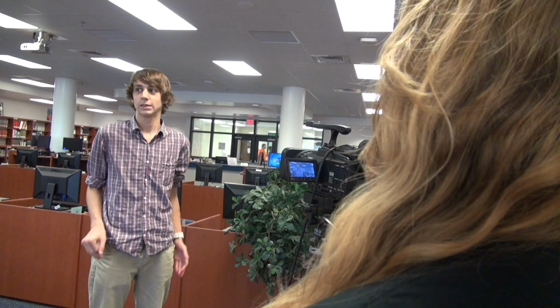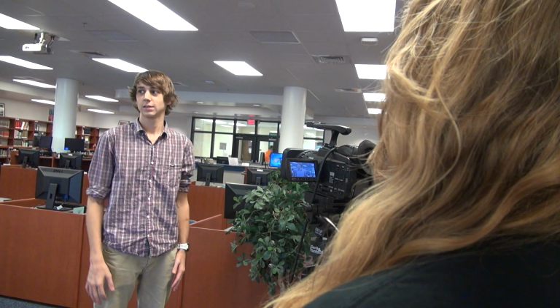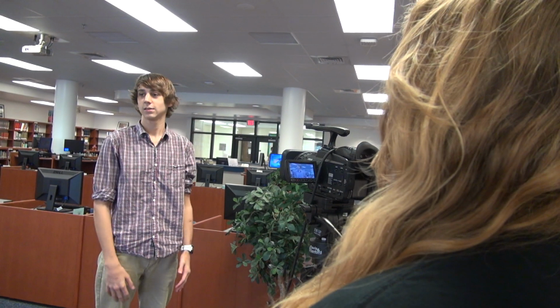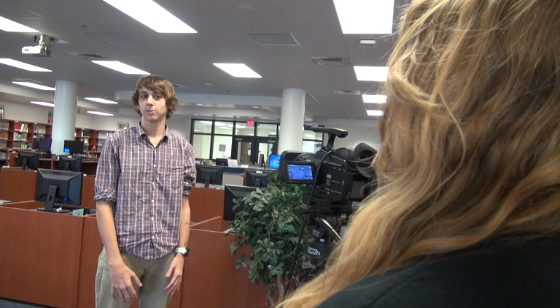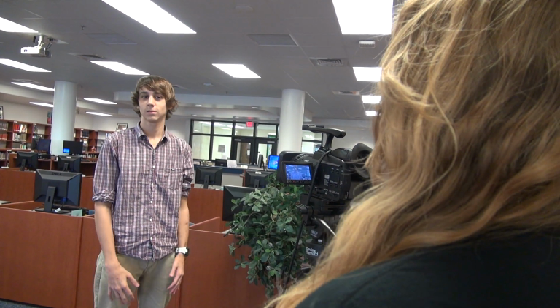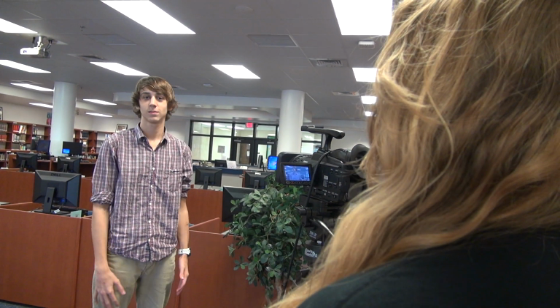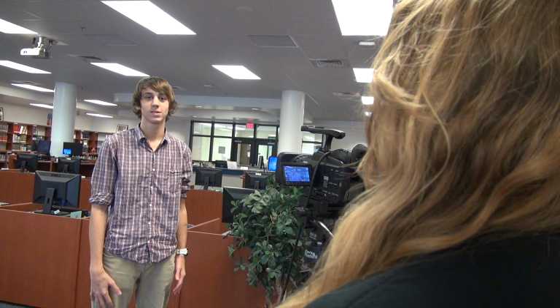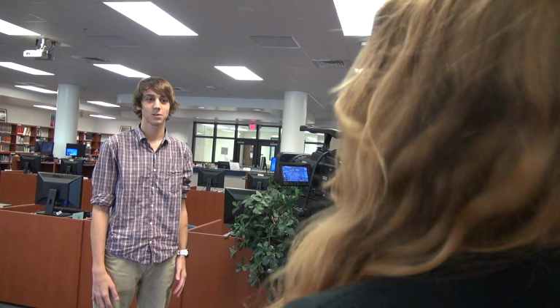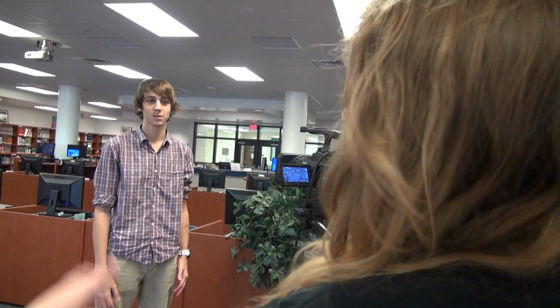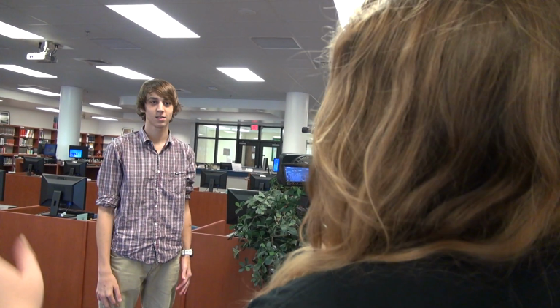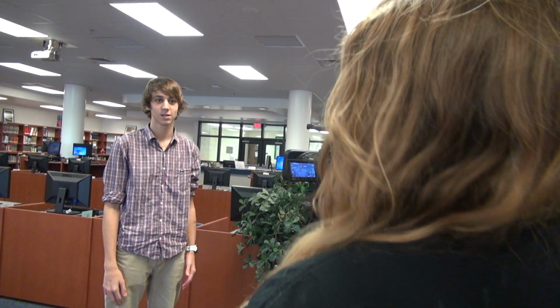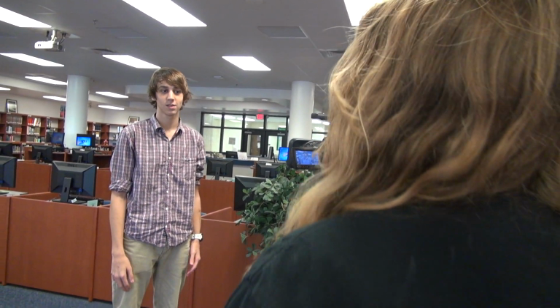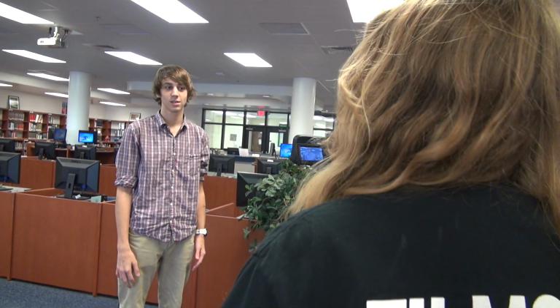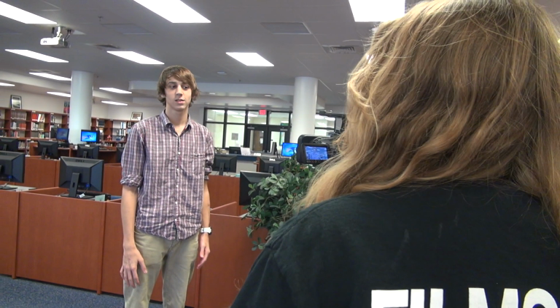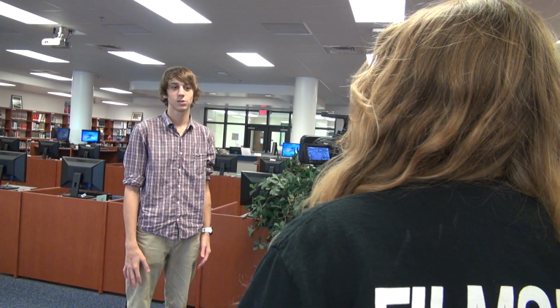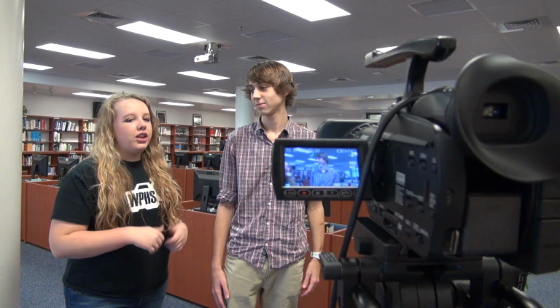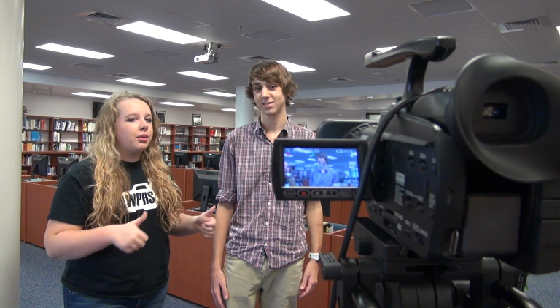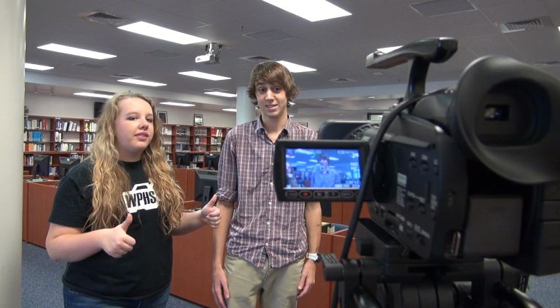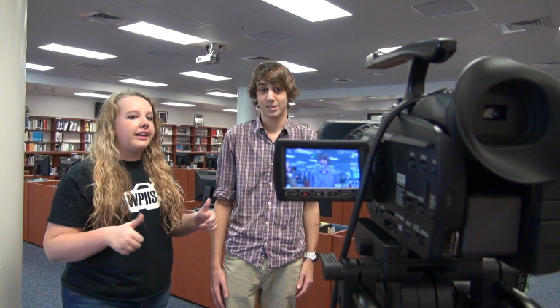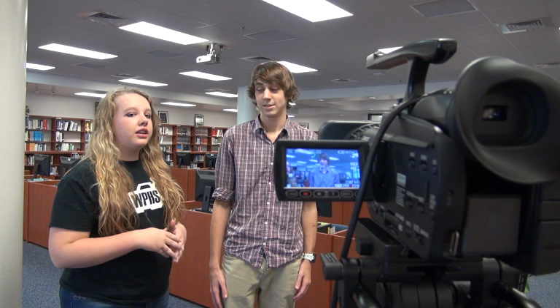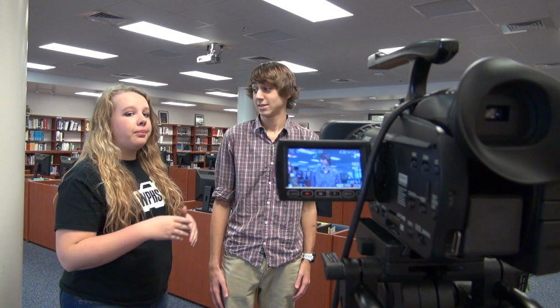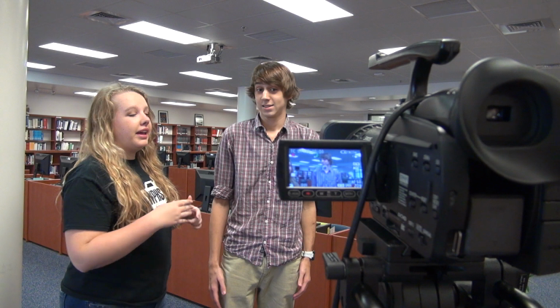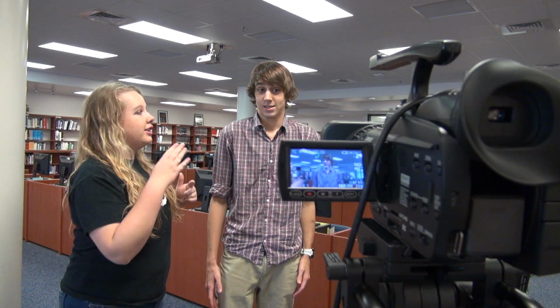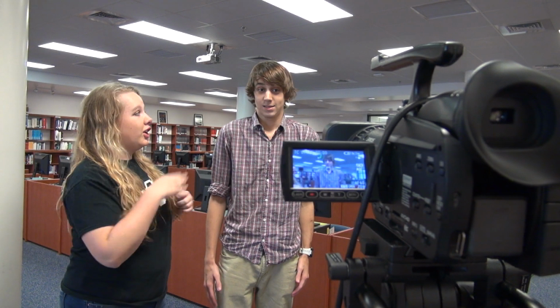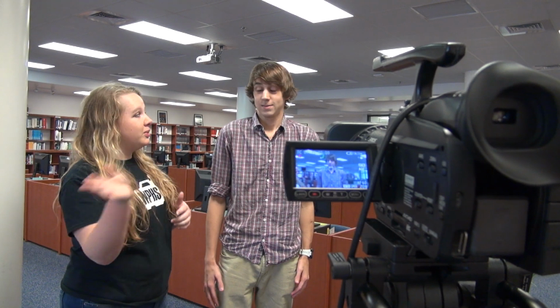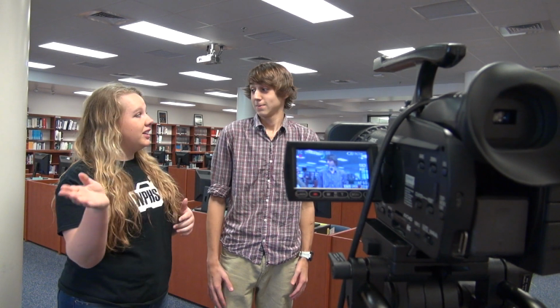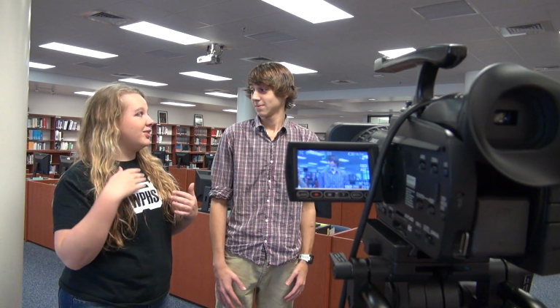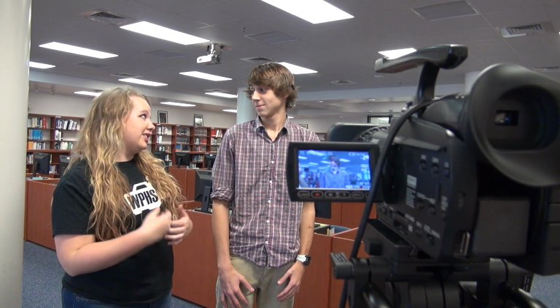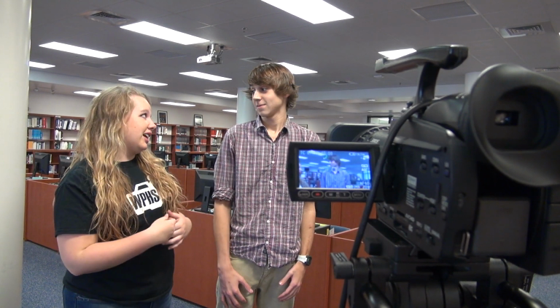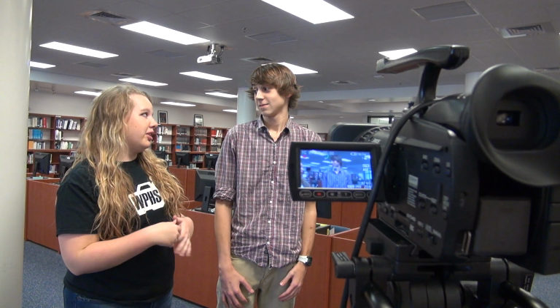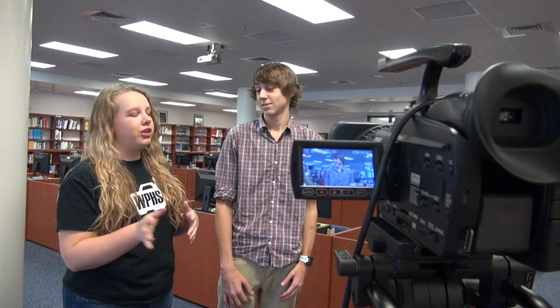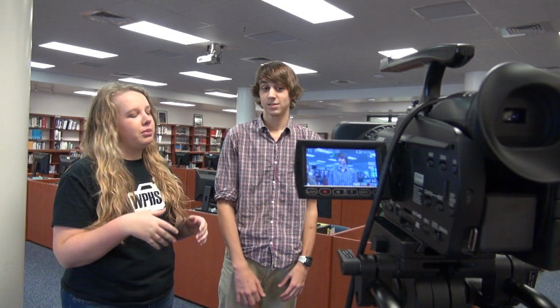Finally, you want your subject to be comfortable. Ease any fears they have and encourage them if they mess up. Tell them to converse with you and not to look at the camera.